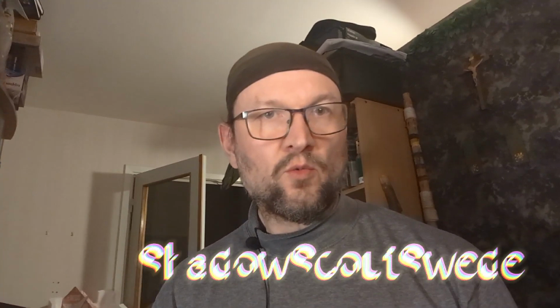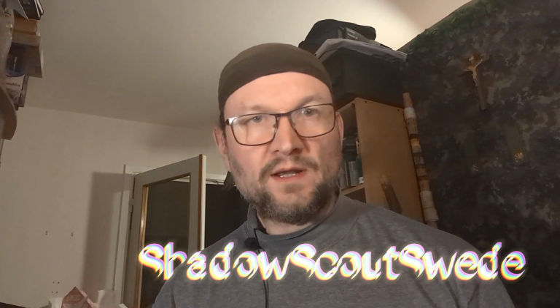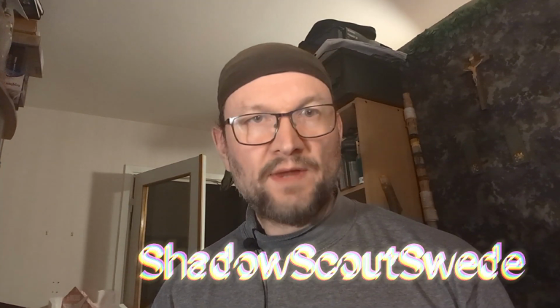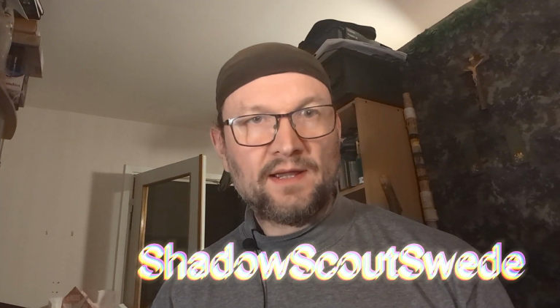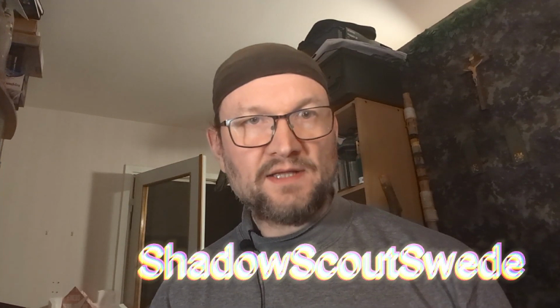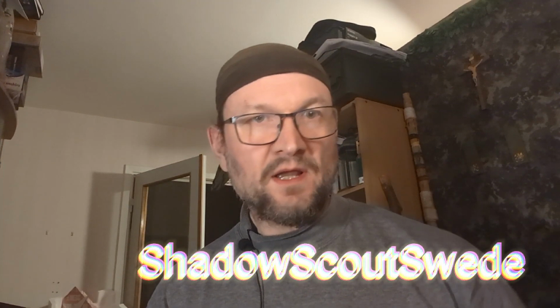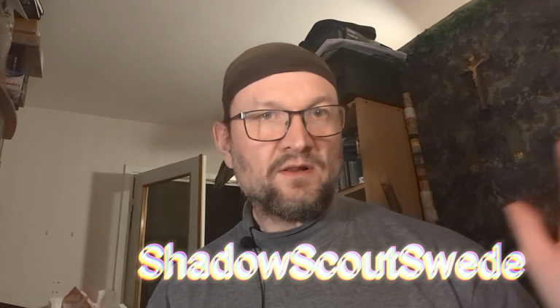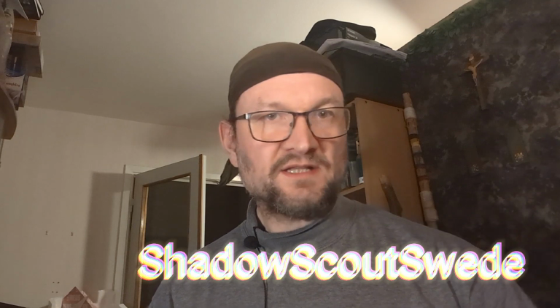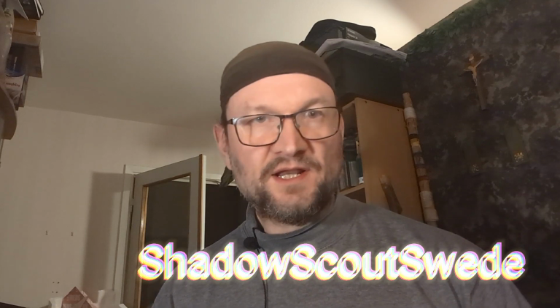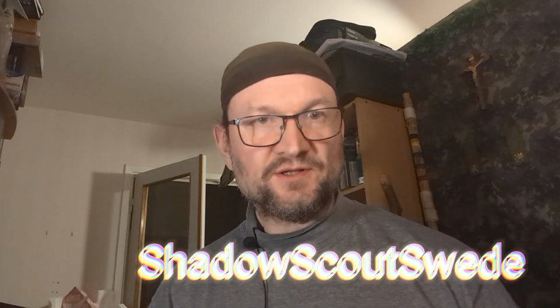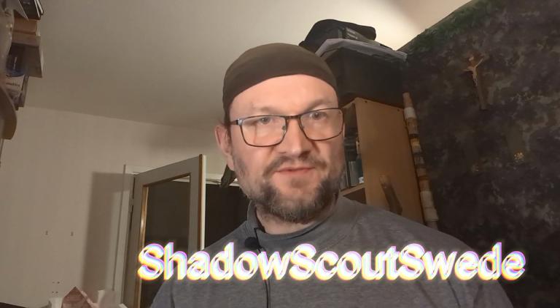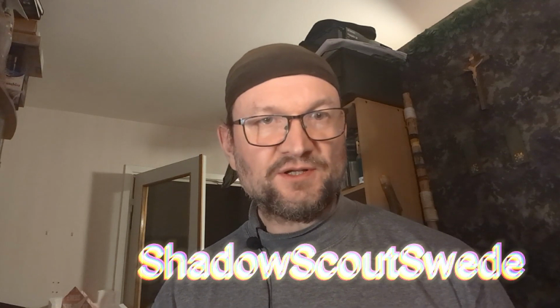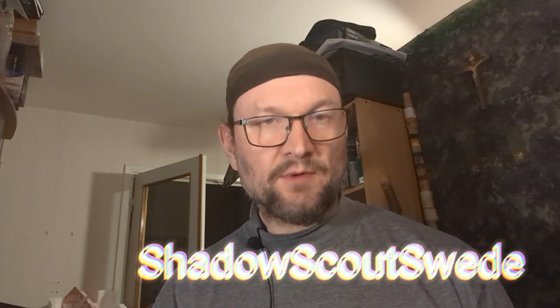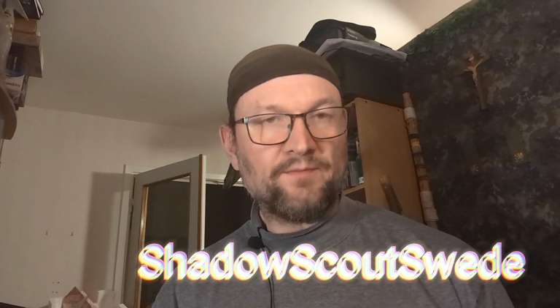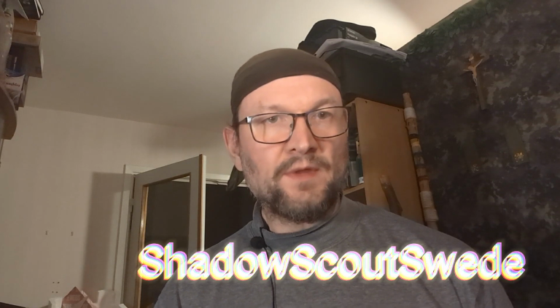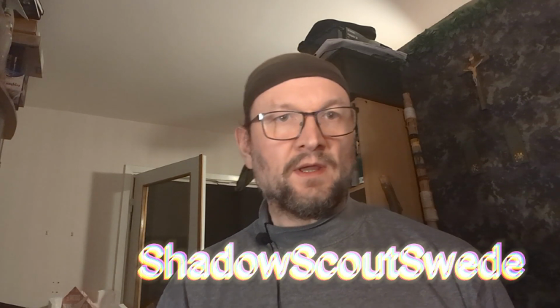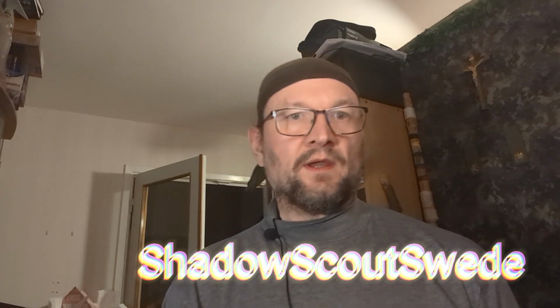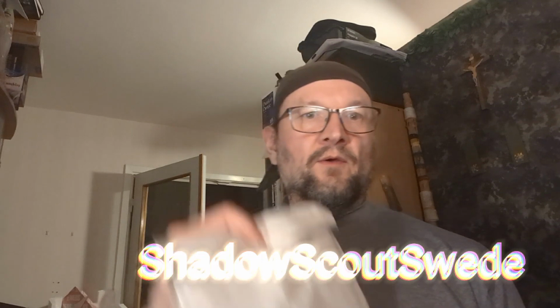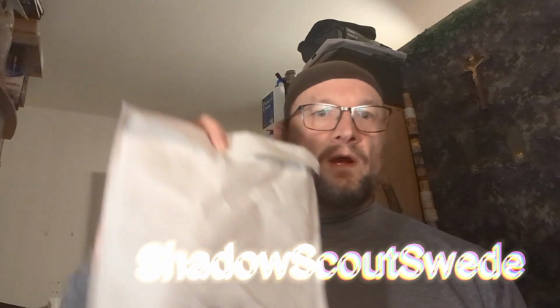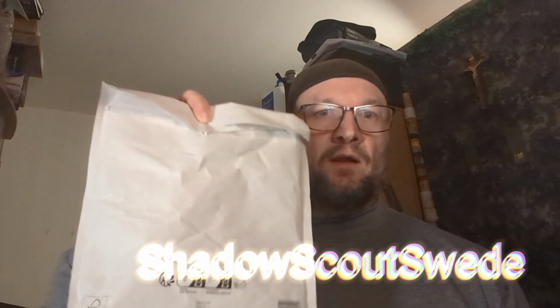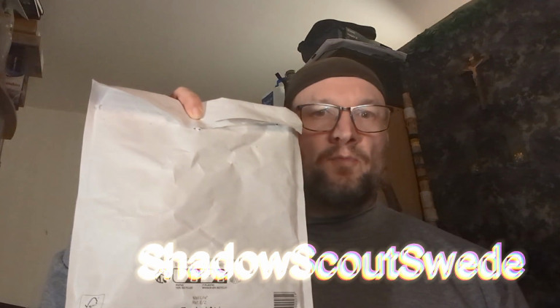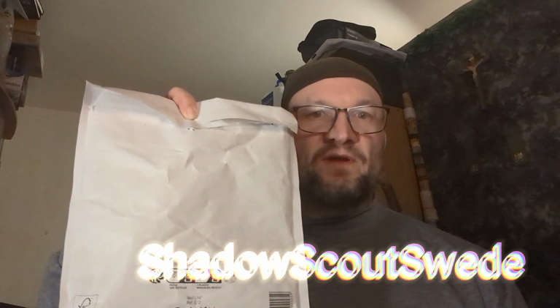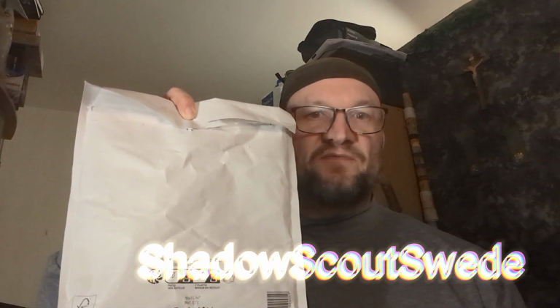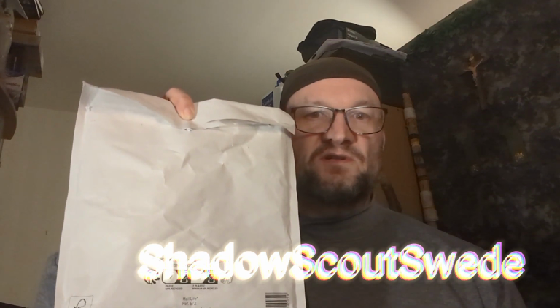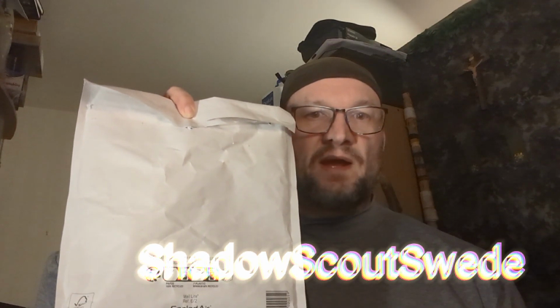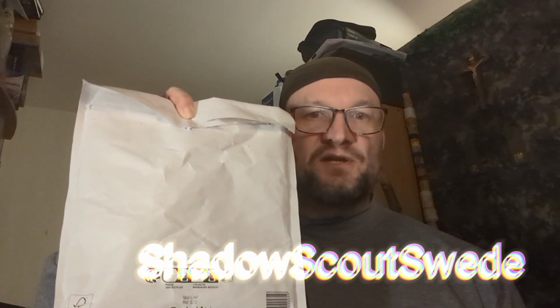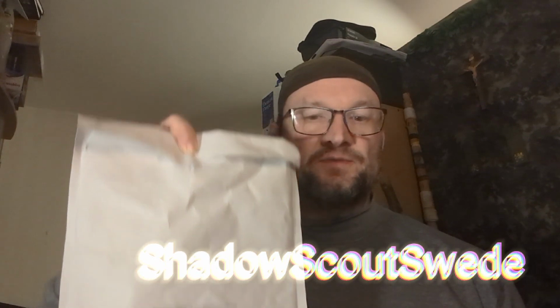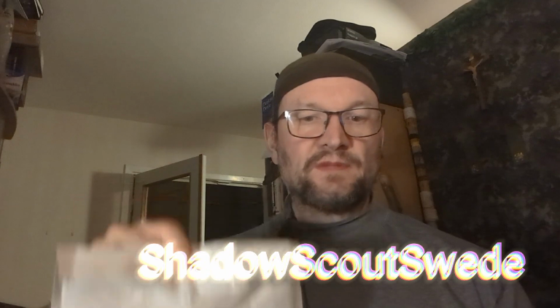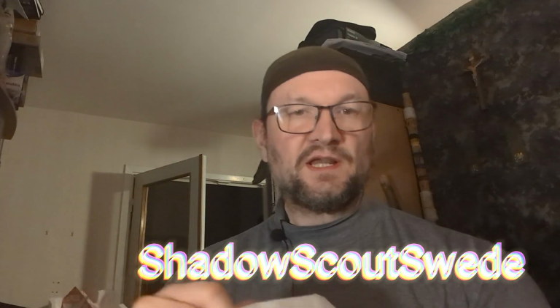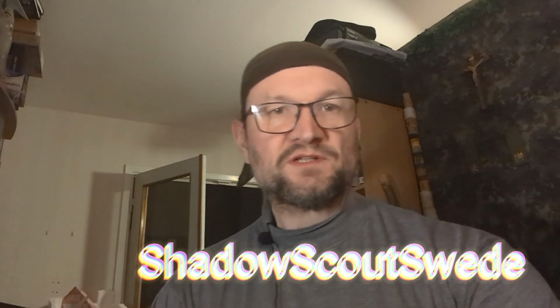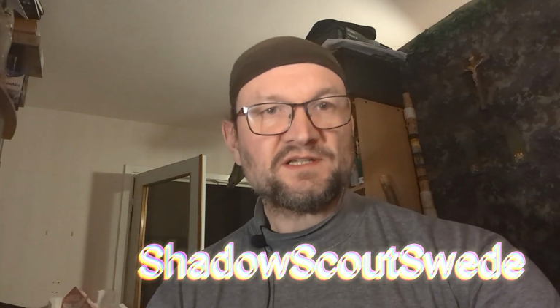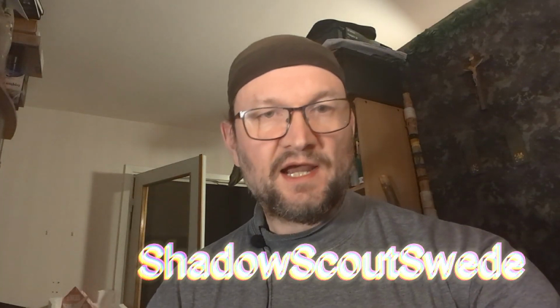Welcome back guys. Let's get into this video, shall we? We will open this first package and see what's inside.